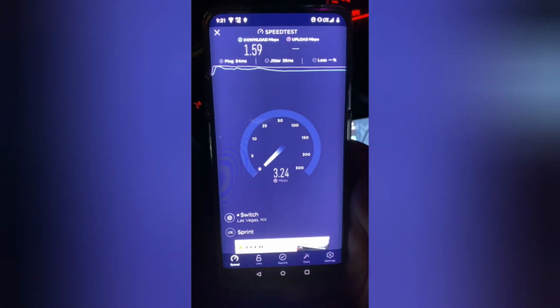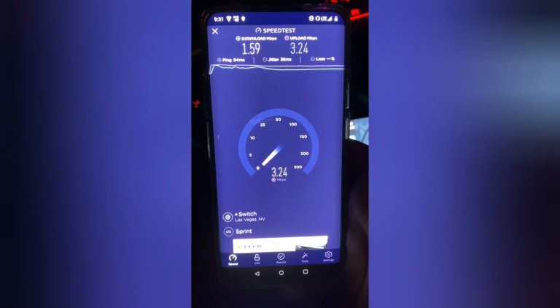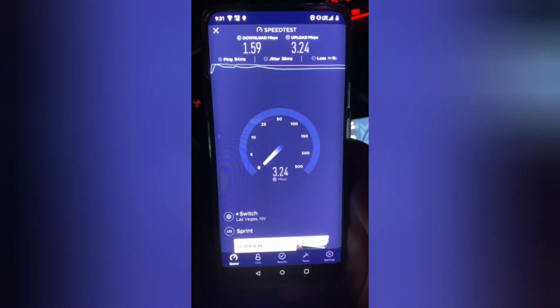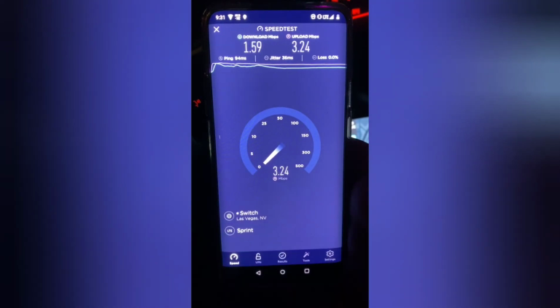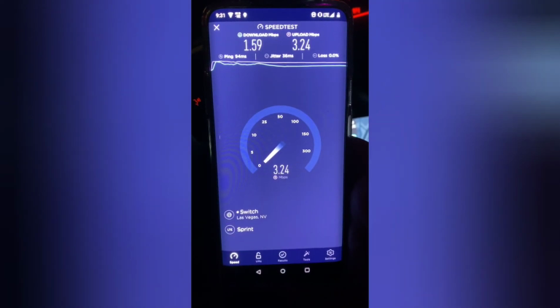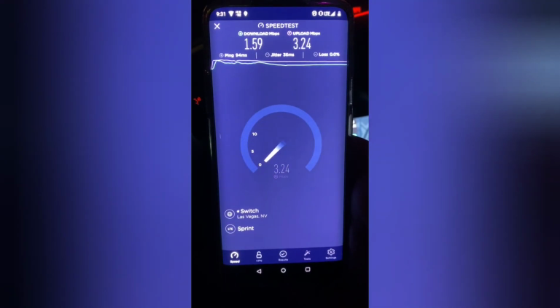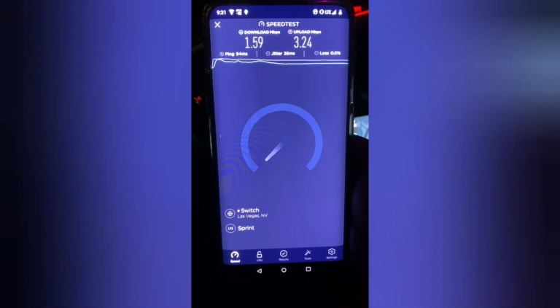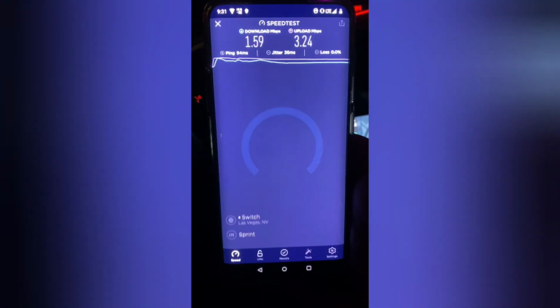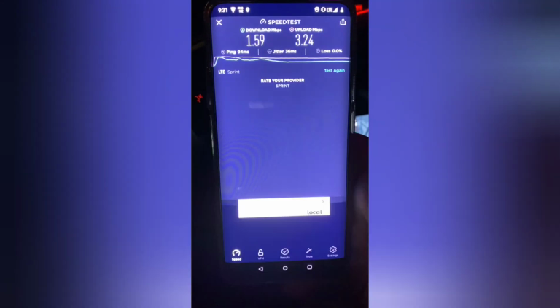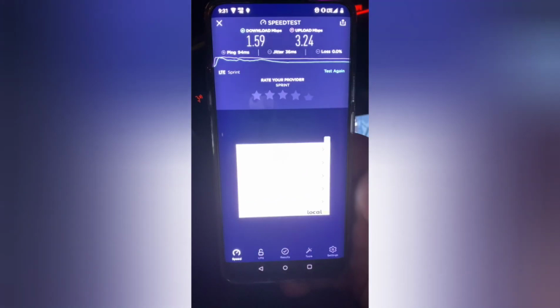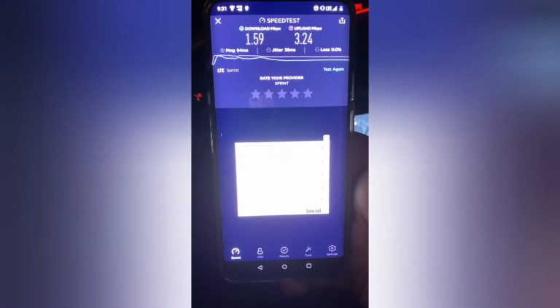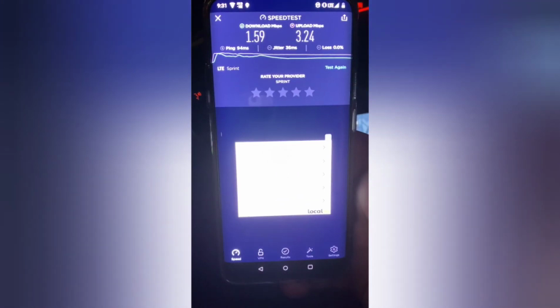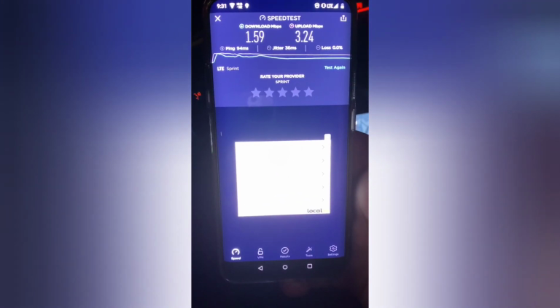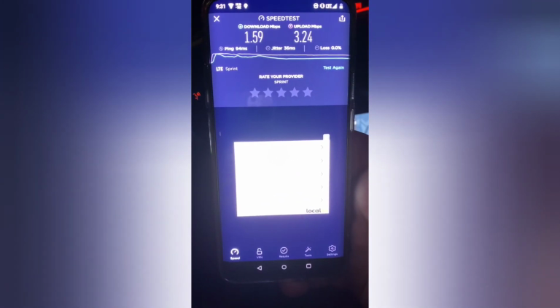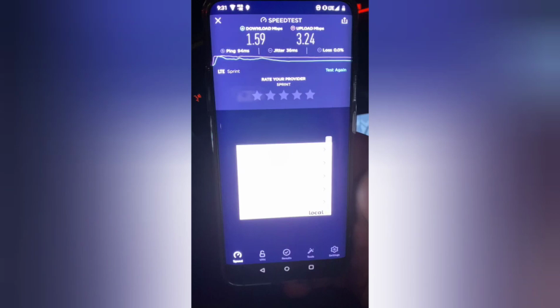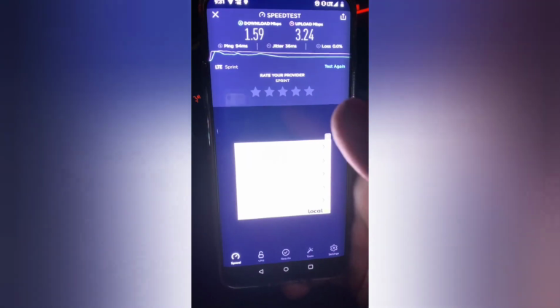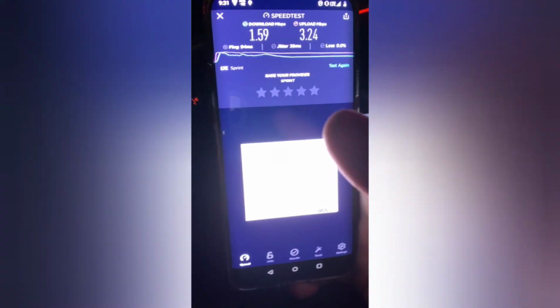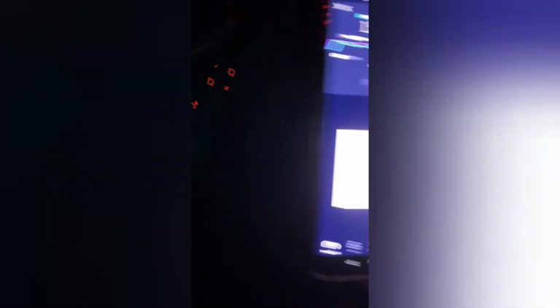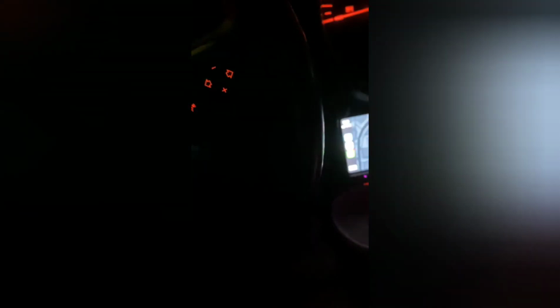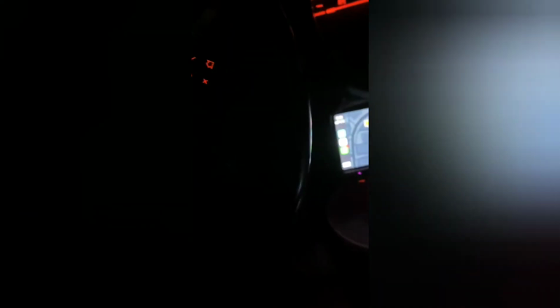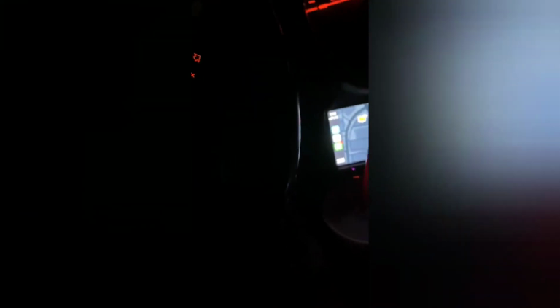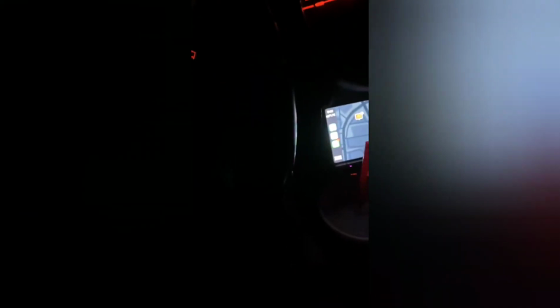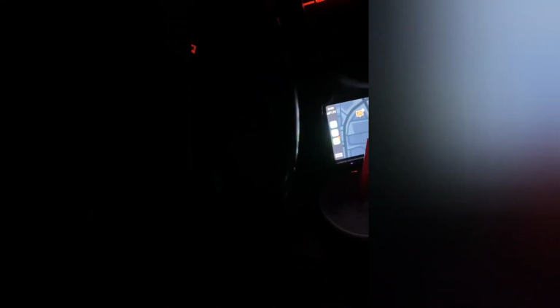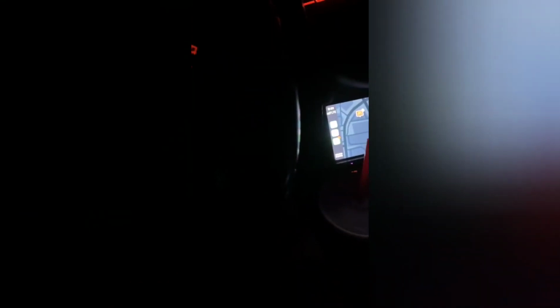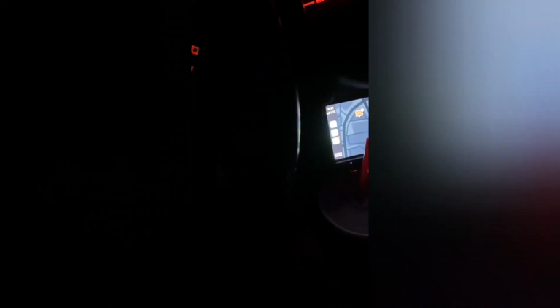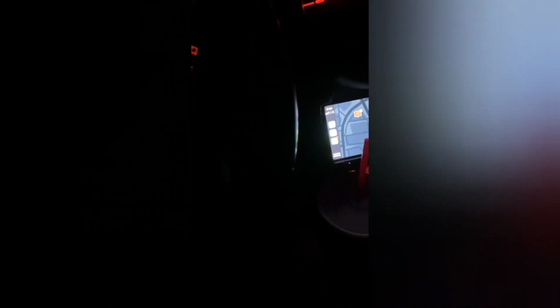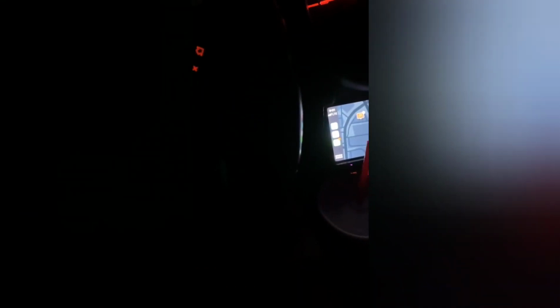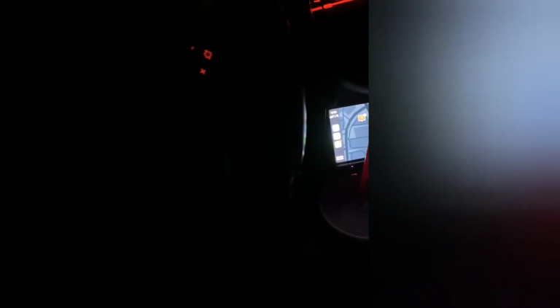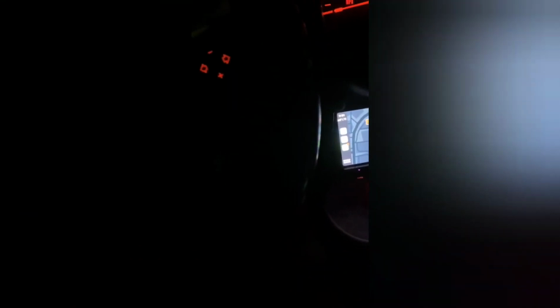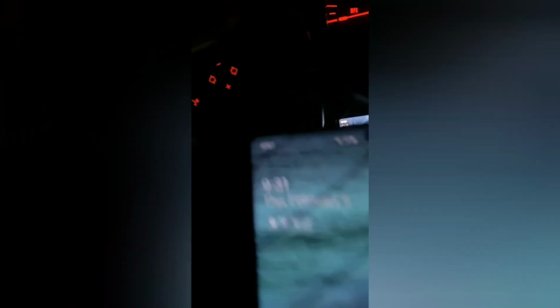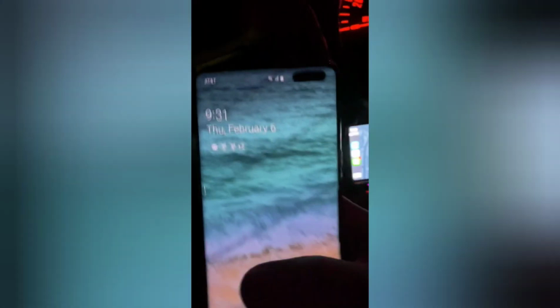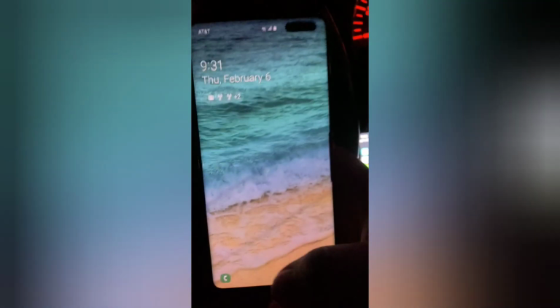Okay, this is Sprint right here on the OnePlus 7T 5G. And now we are going to pull up AT&T.